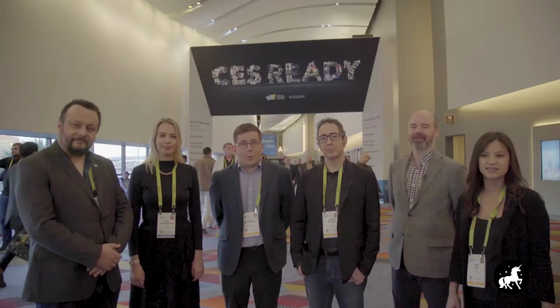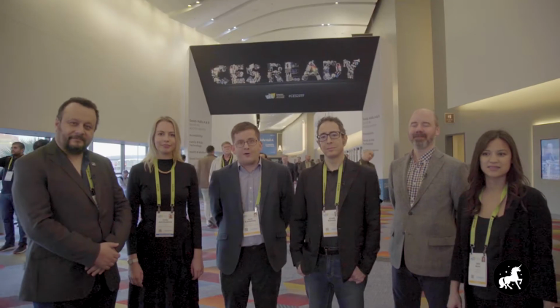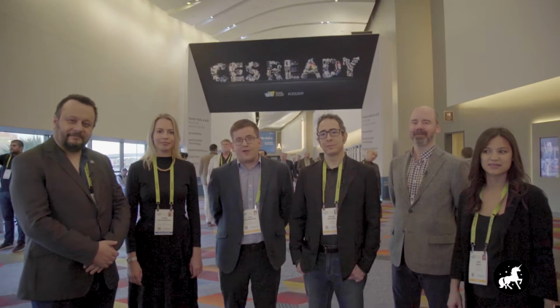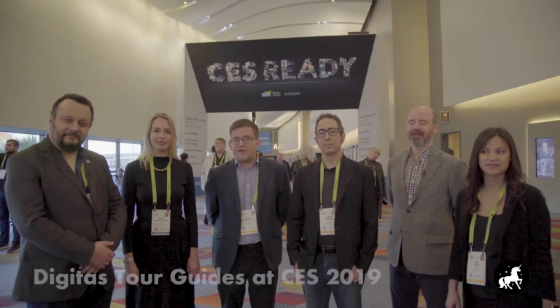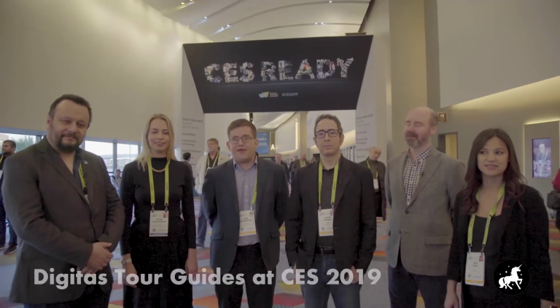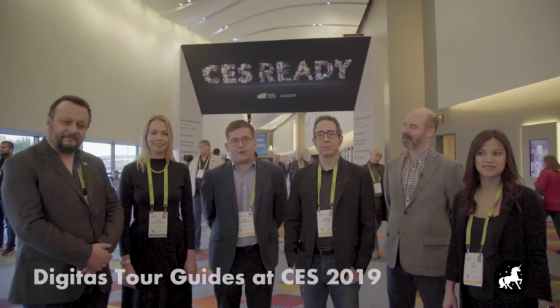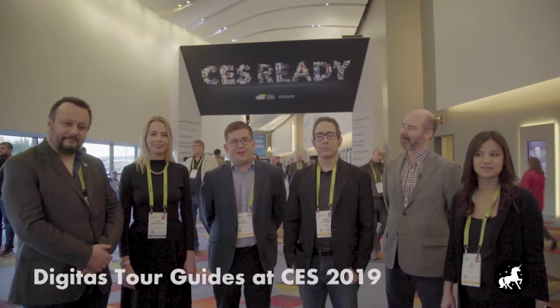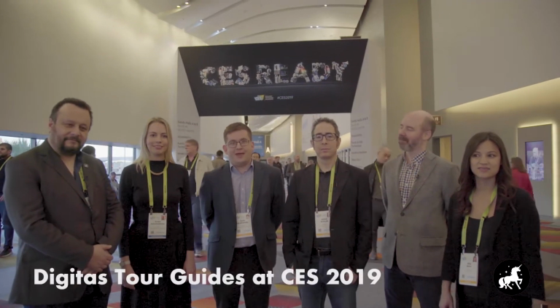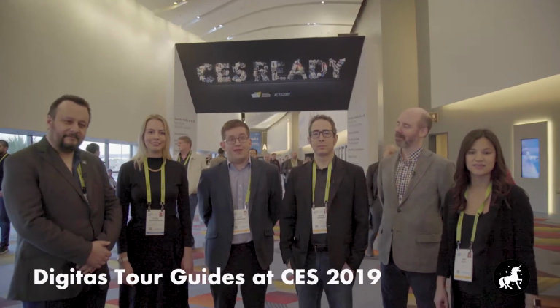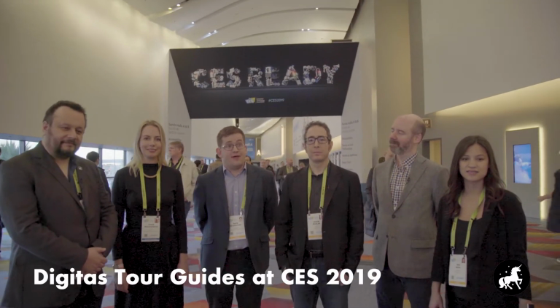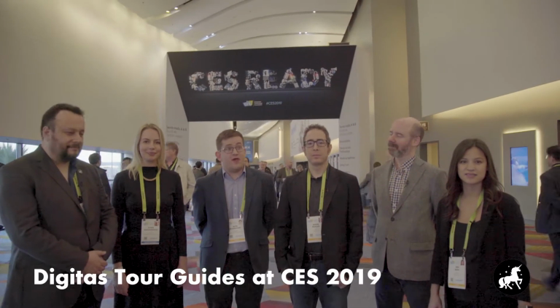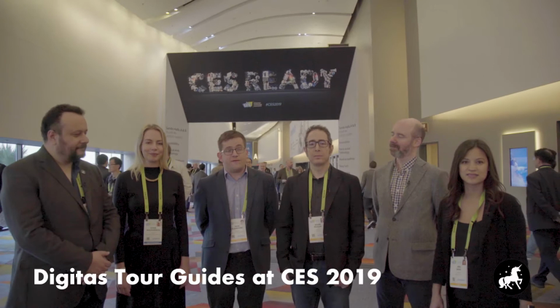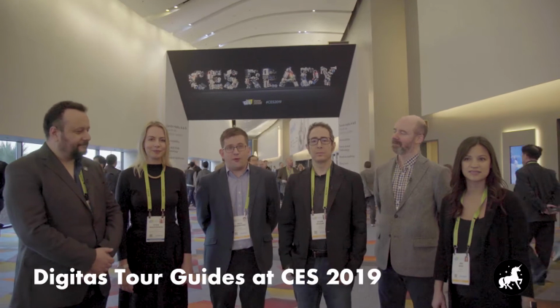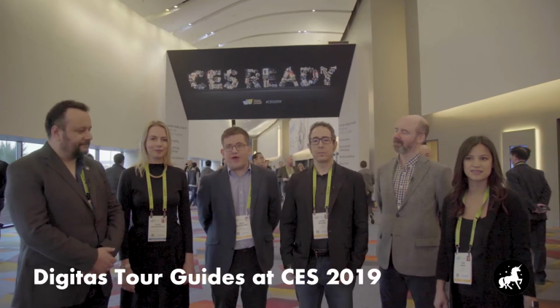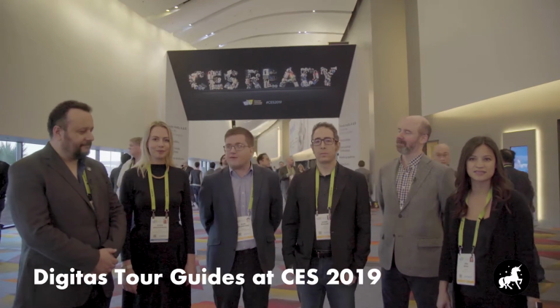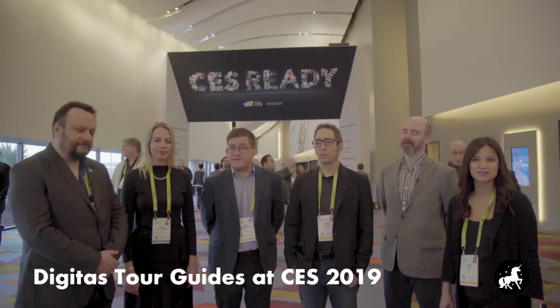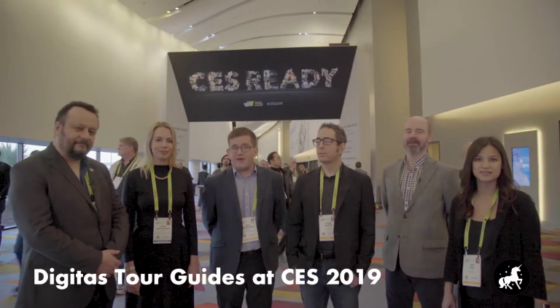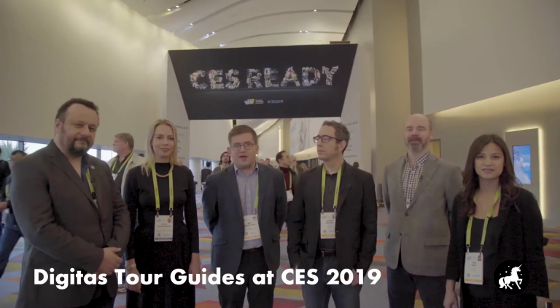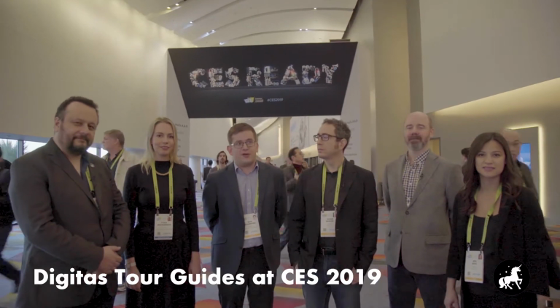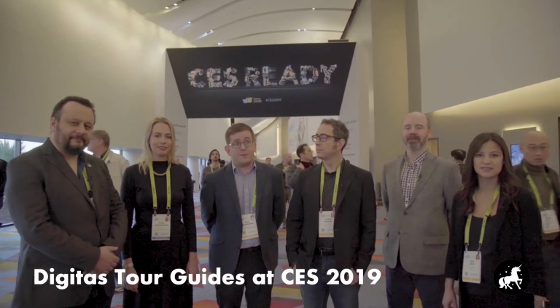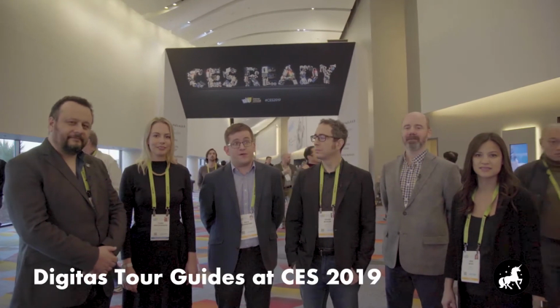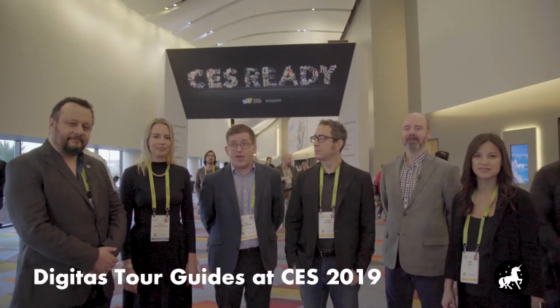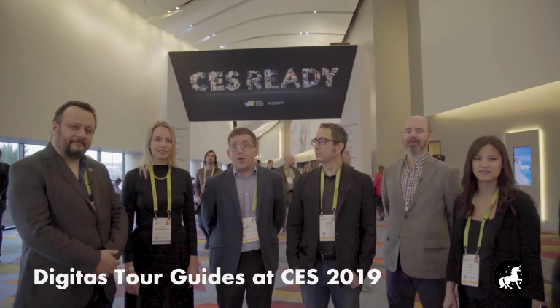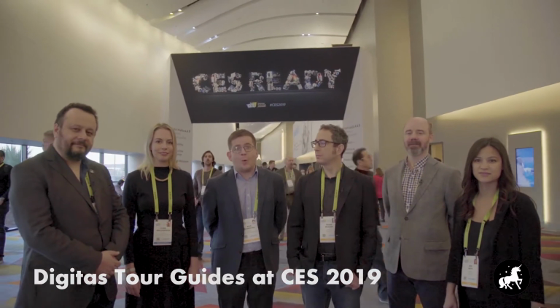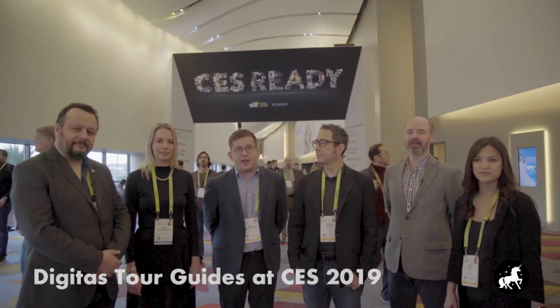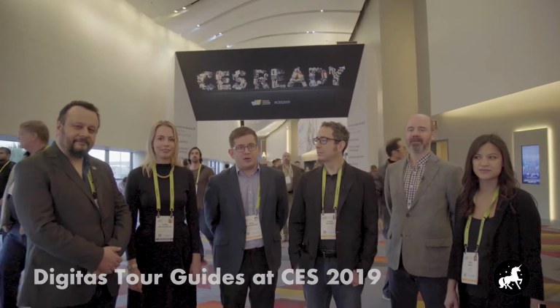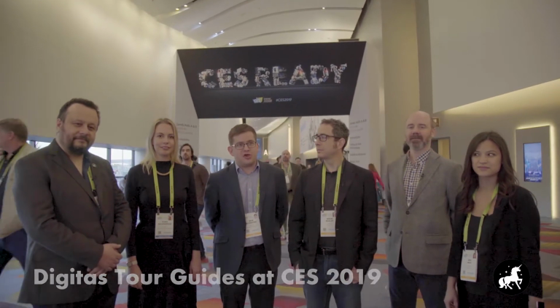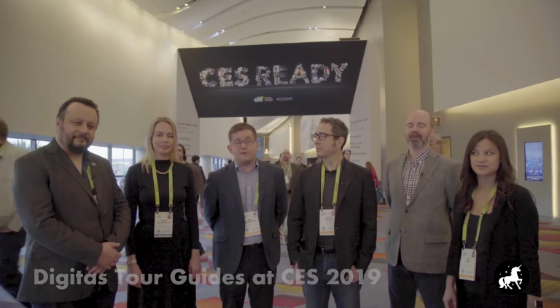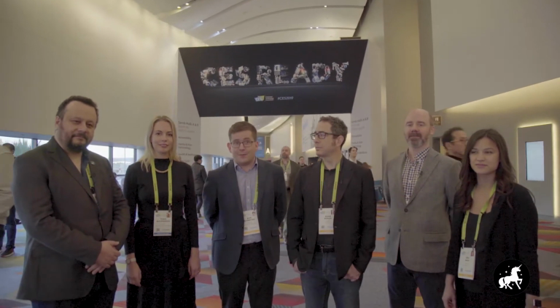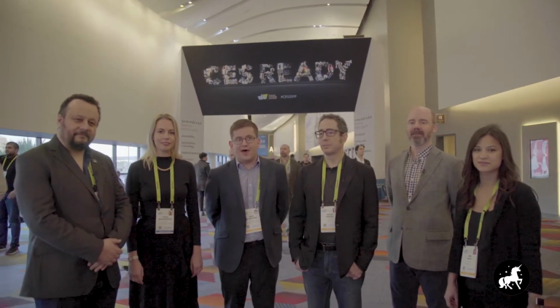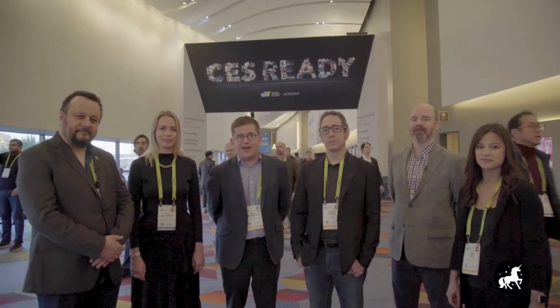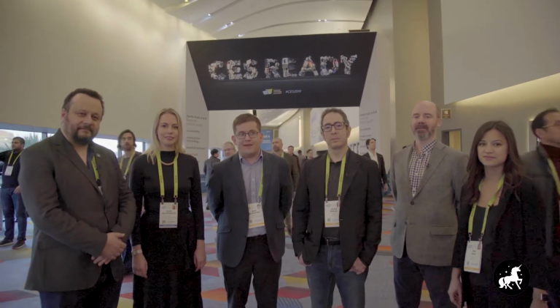Welcome to CES 2019. There are over 4,500 exhibitors here. We're now going to show you some of the highlights.